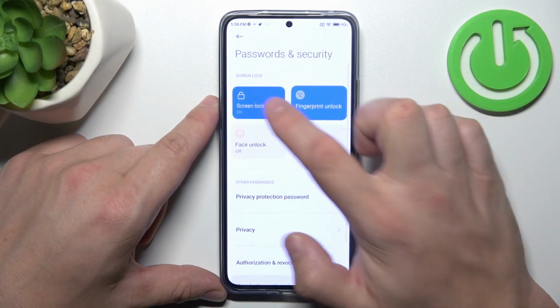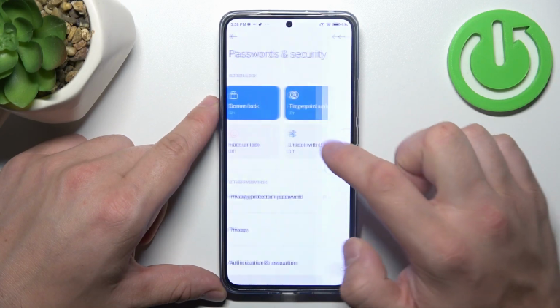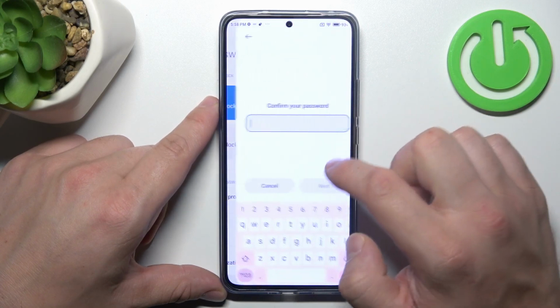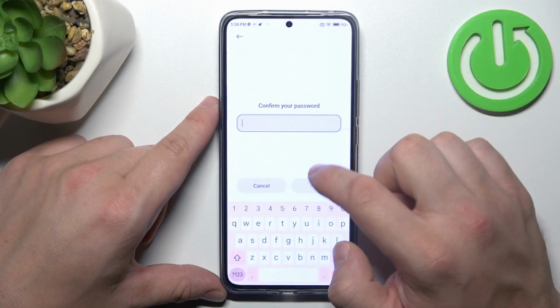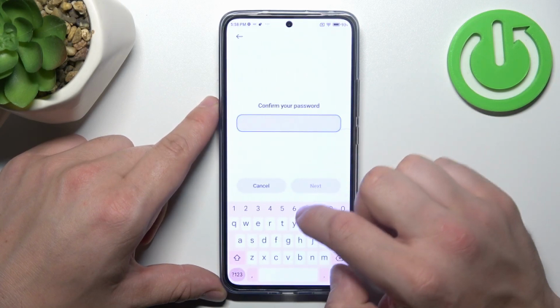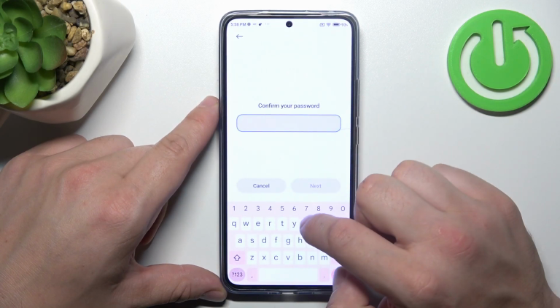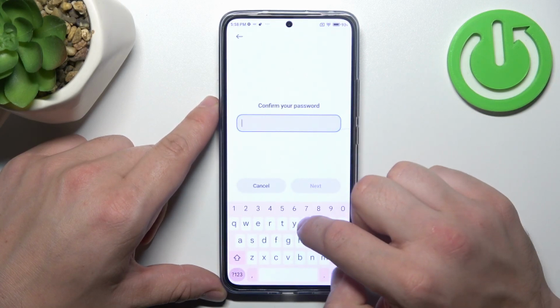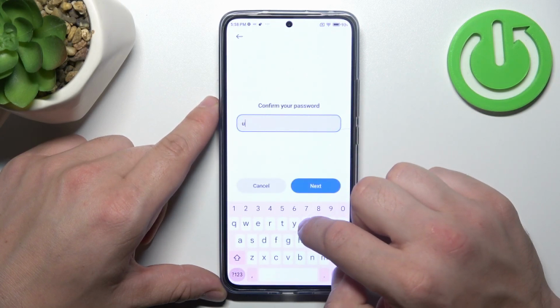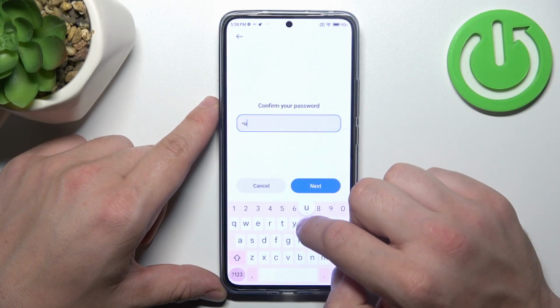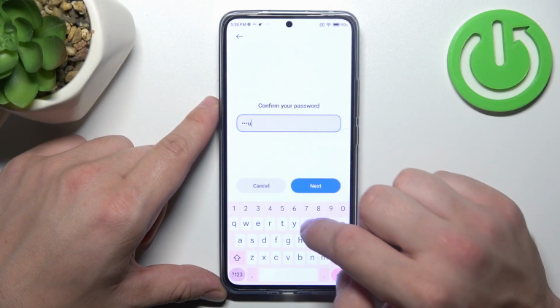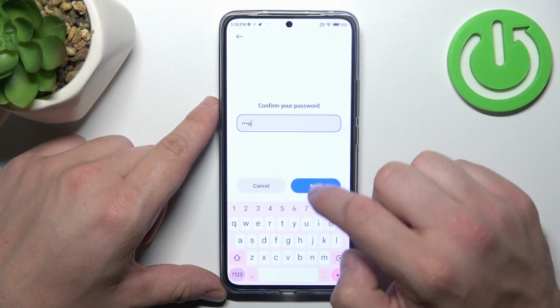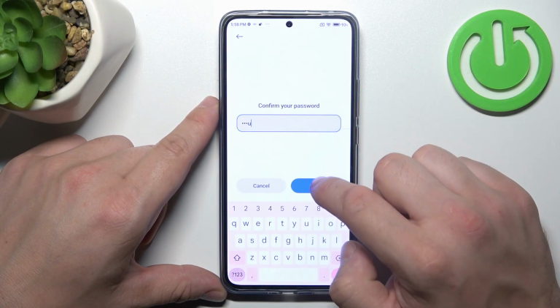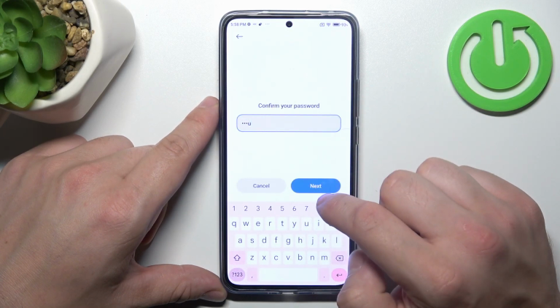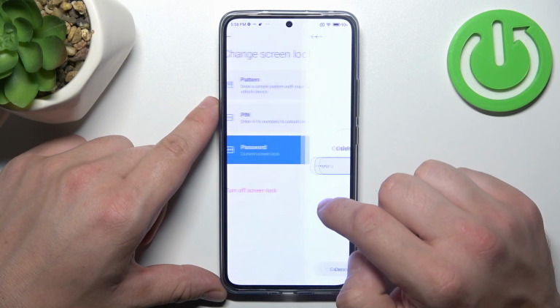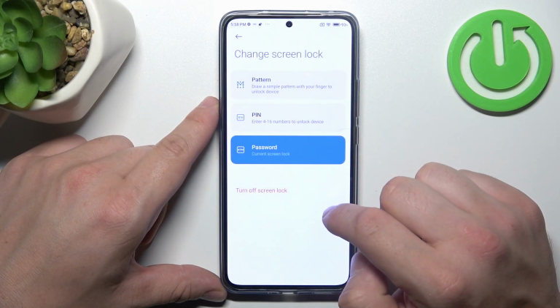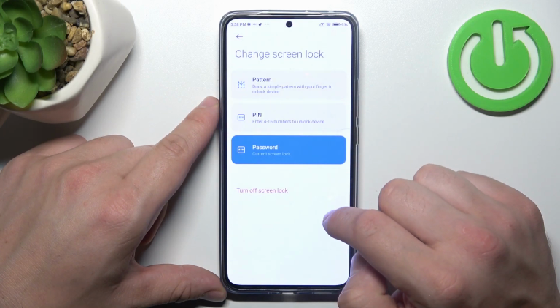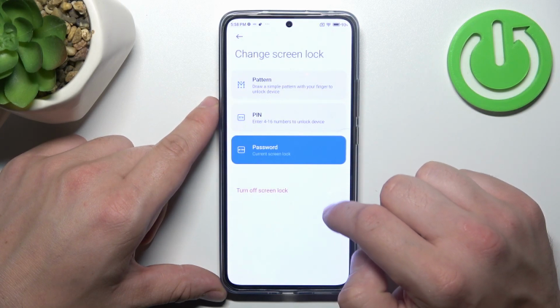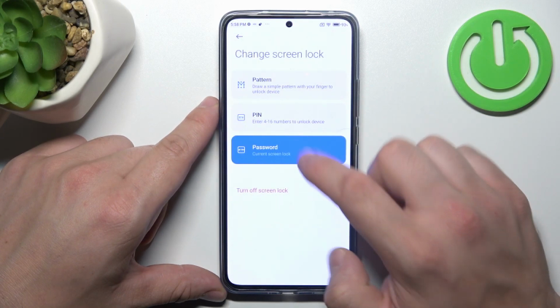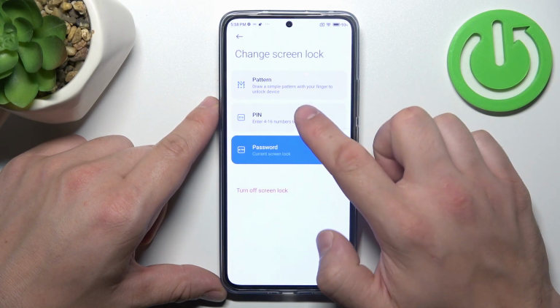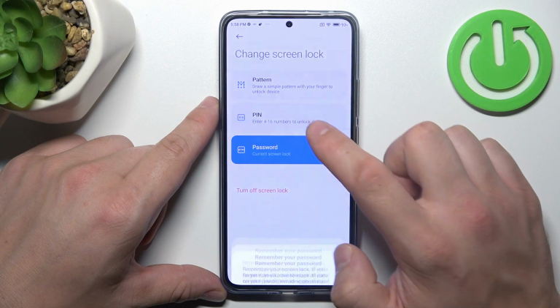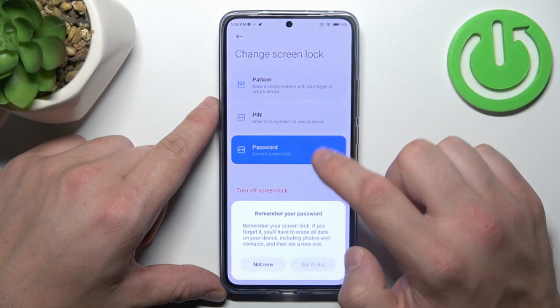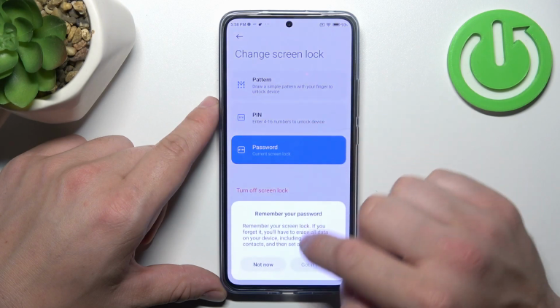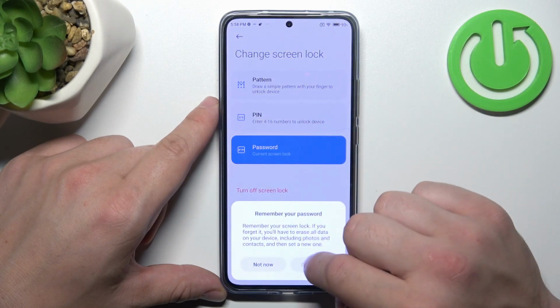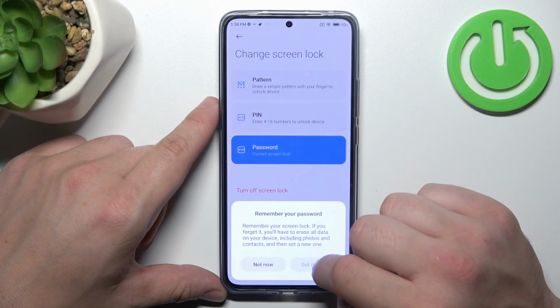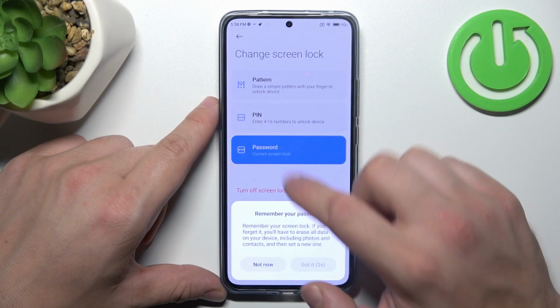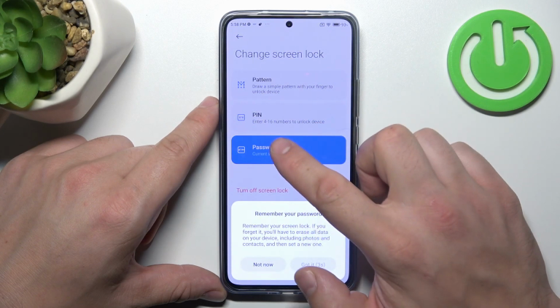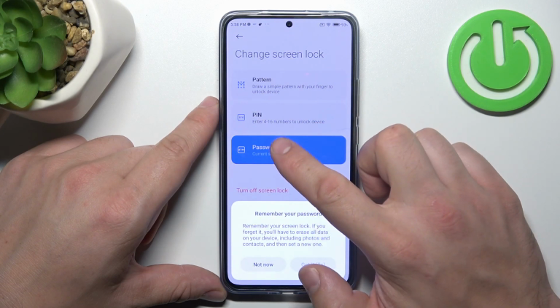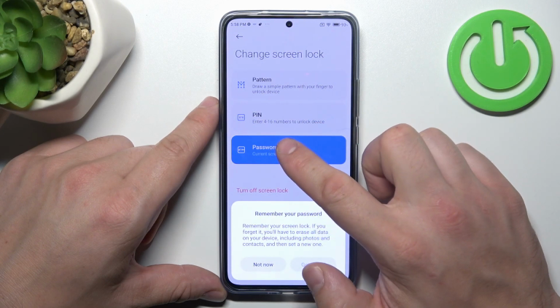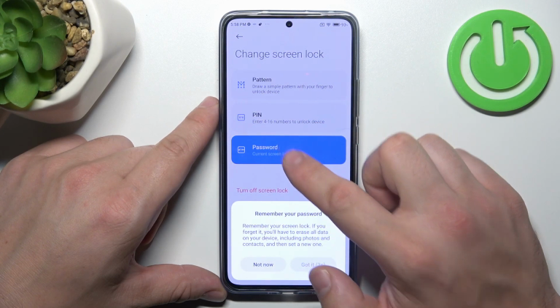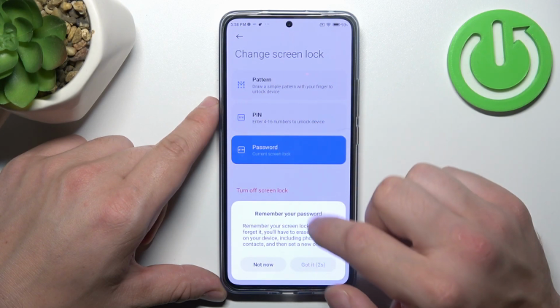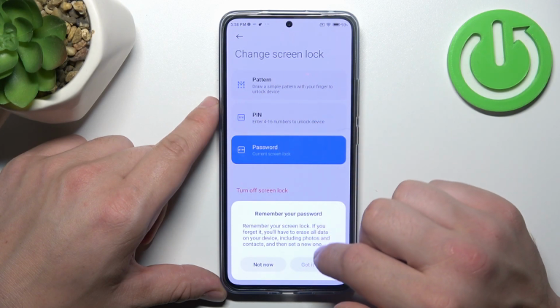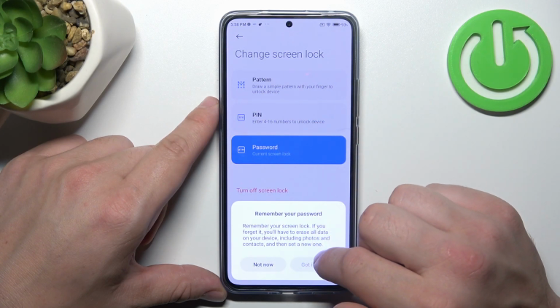Next, let's select pin number and to create it enter 4 to 16 numbers.